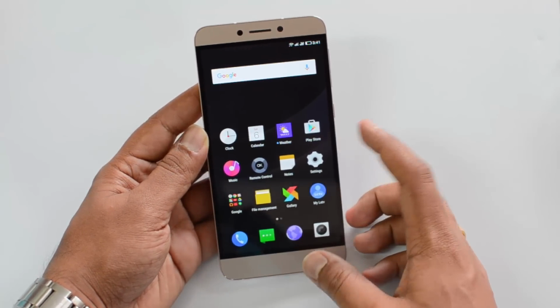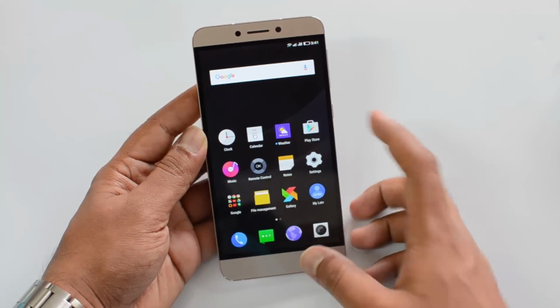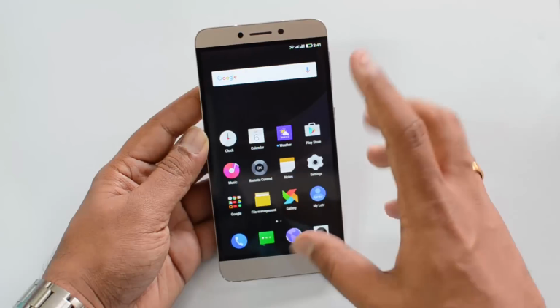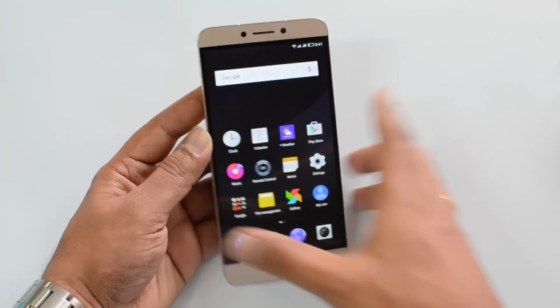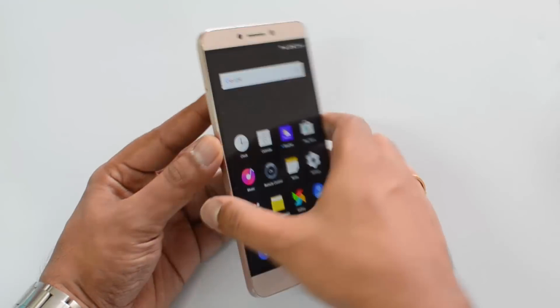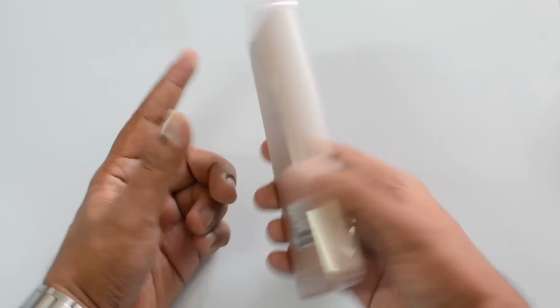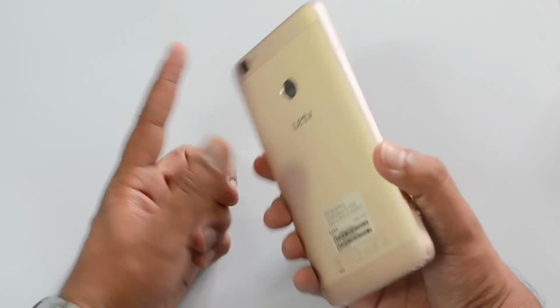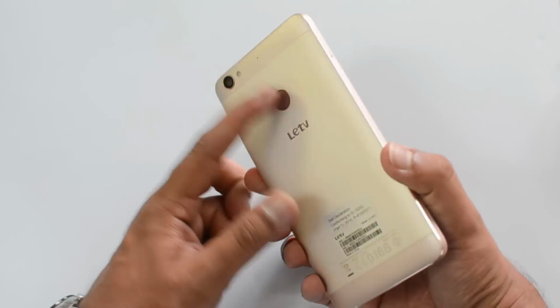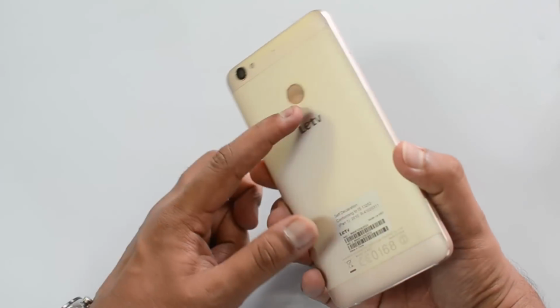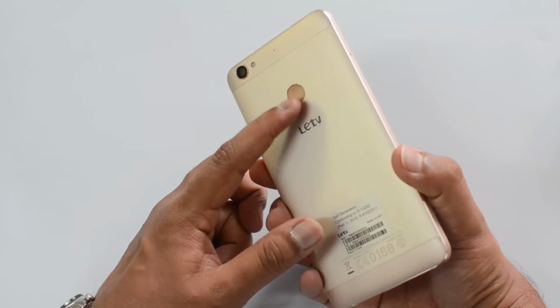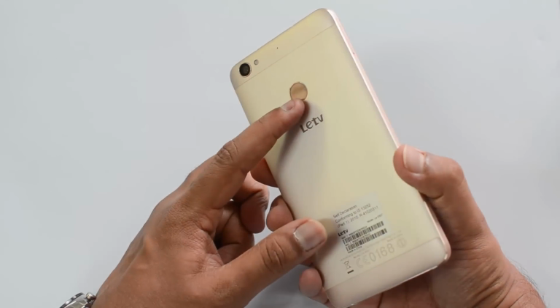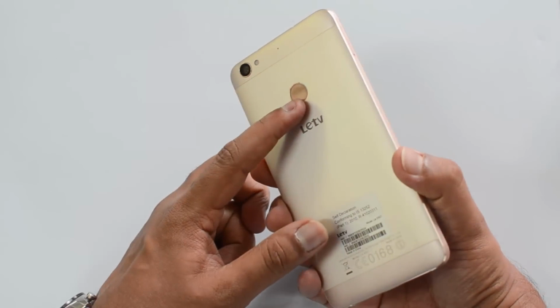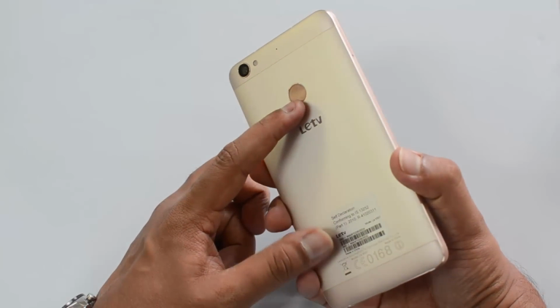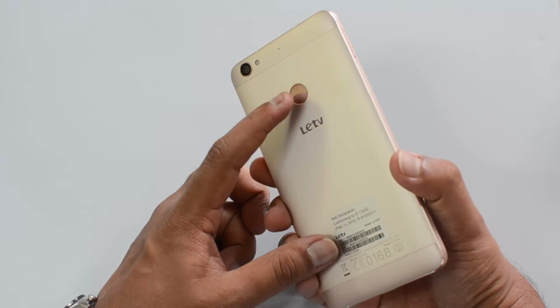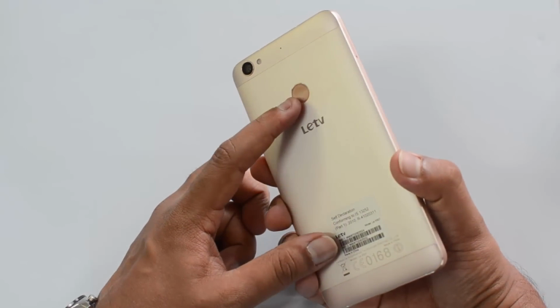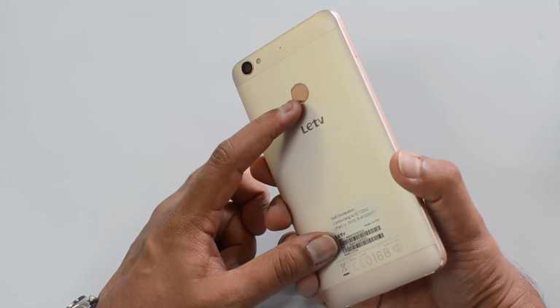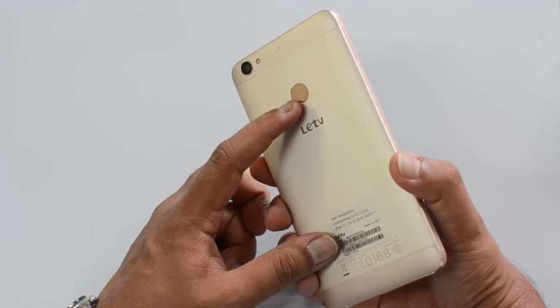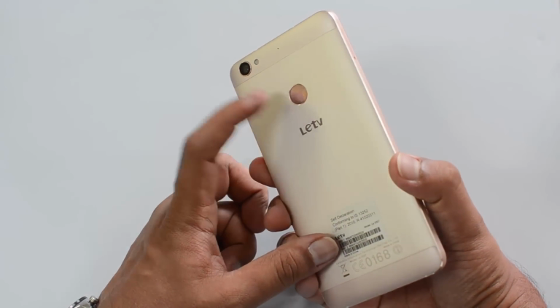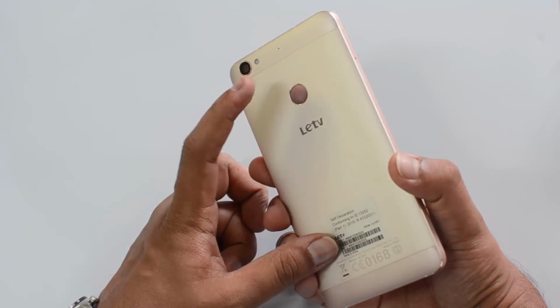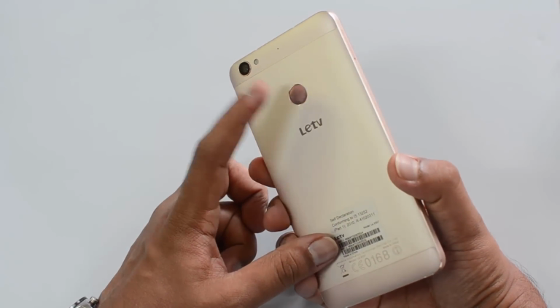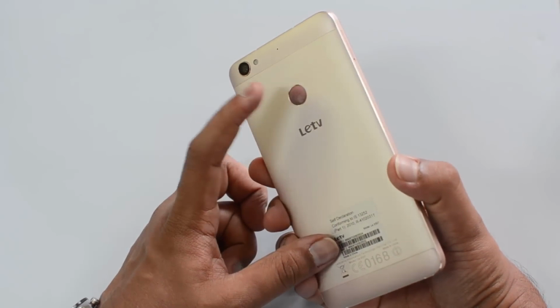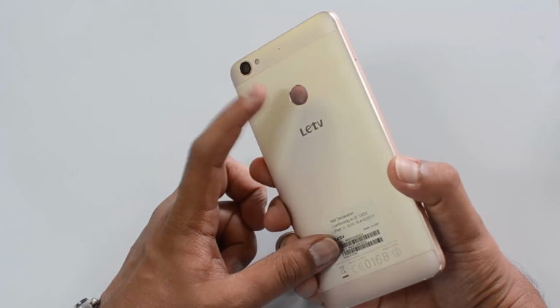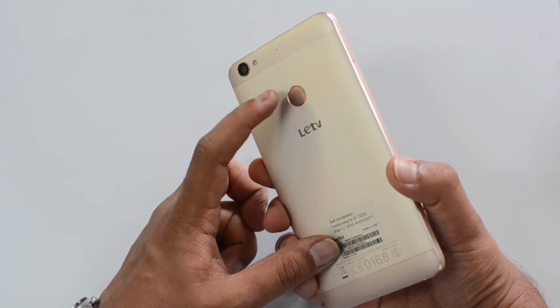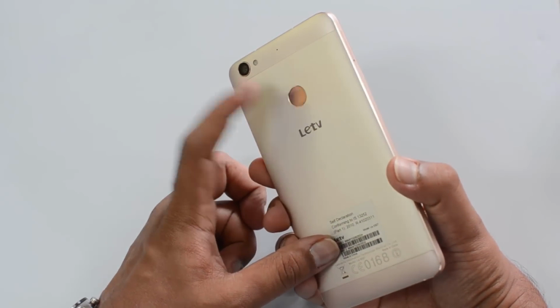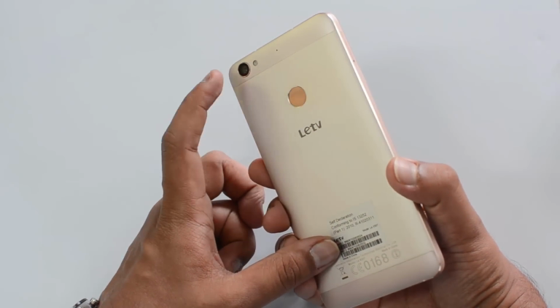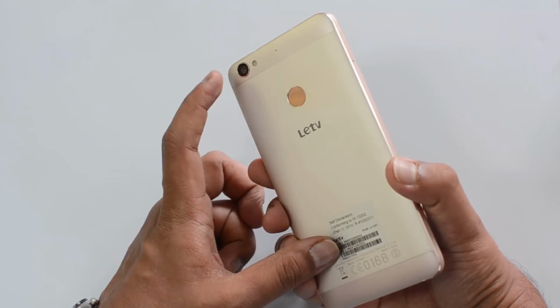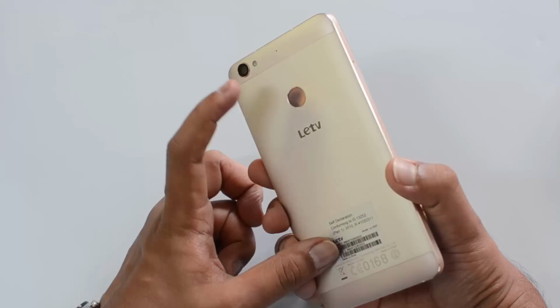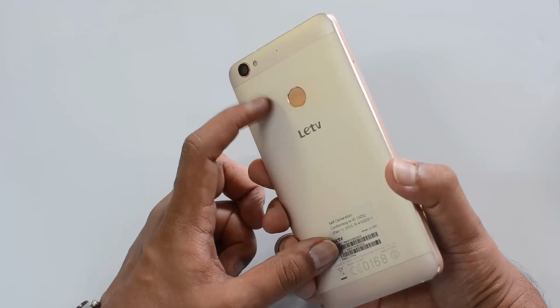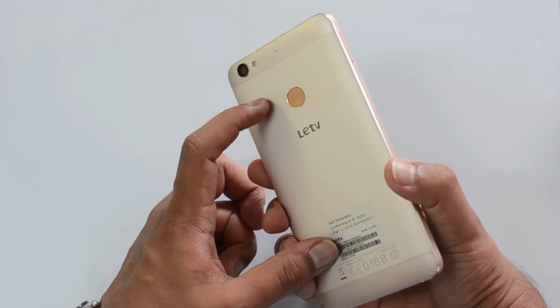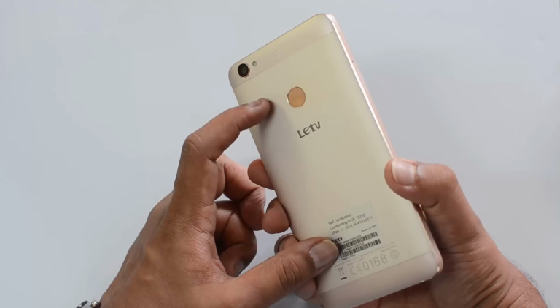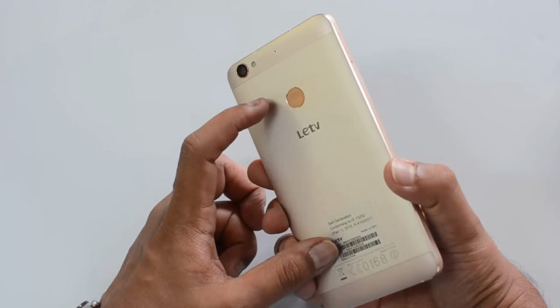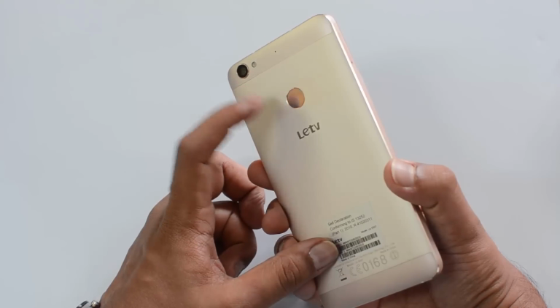We have this fingerprint scanner on the rear panel. See, this is the fingerprint scanner on this device.